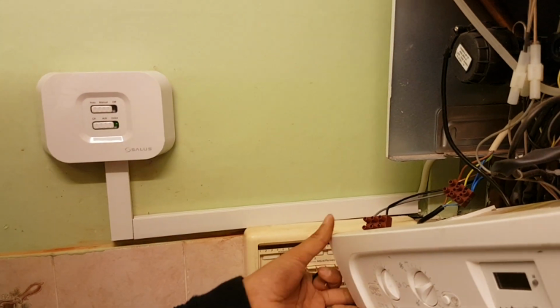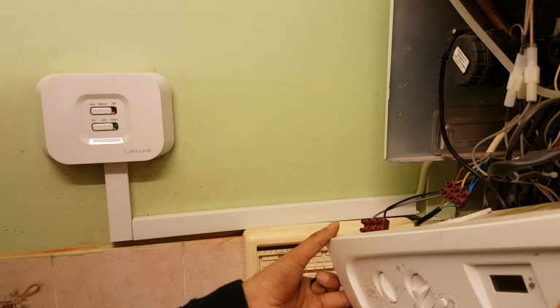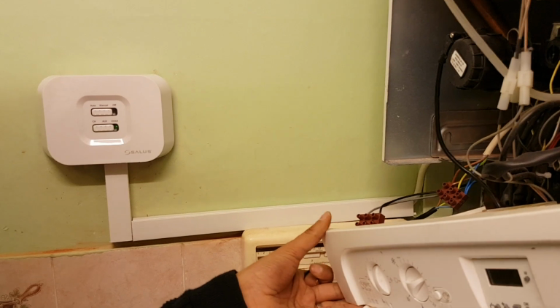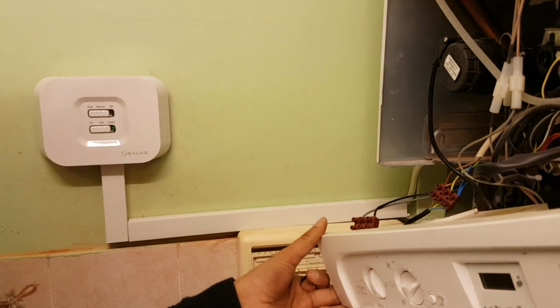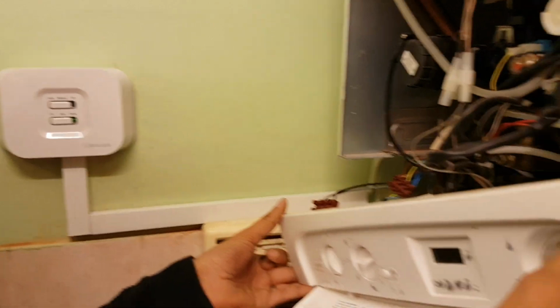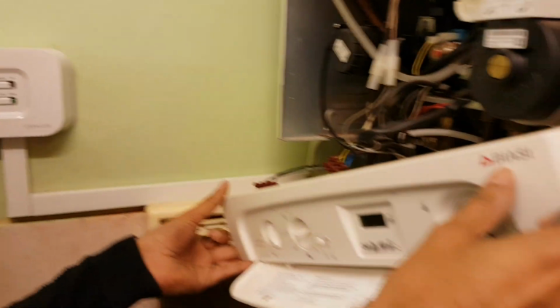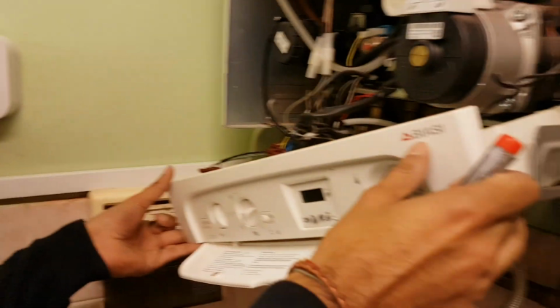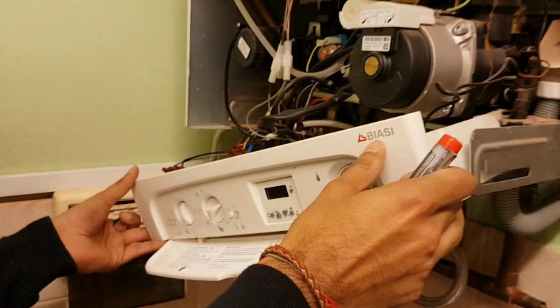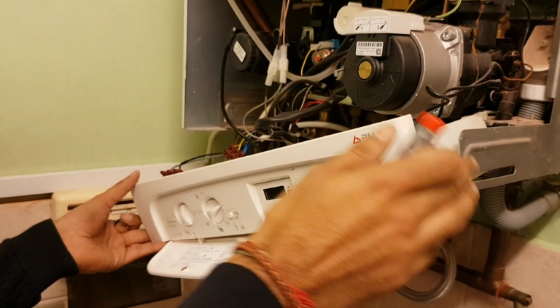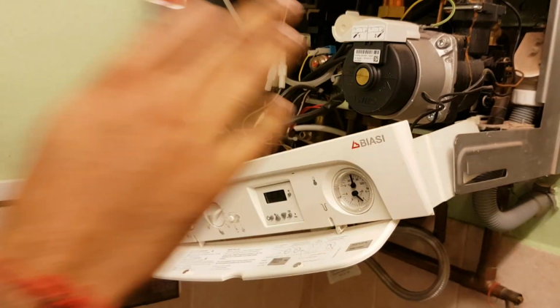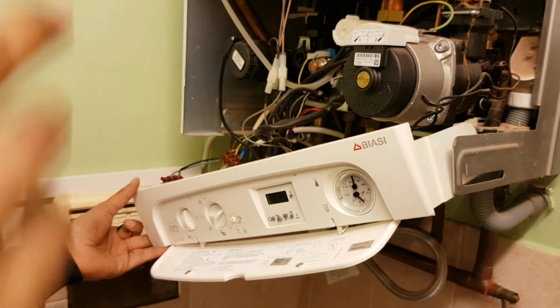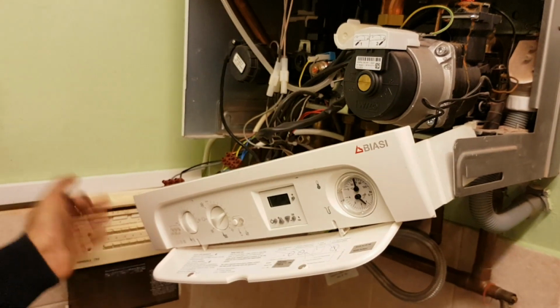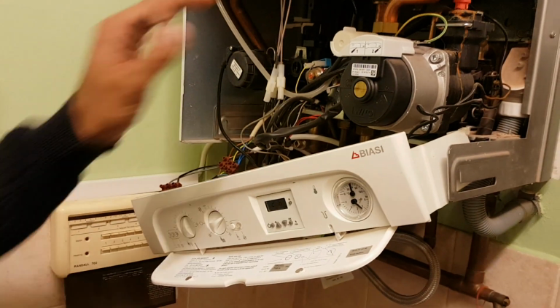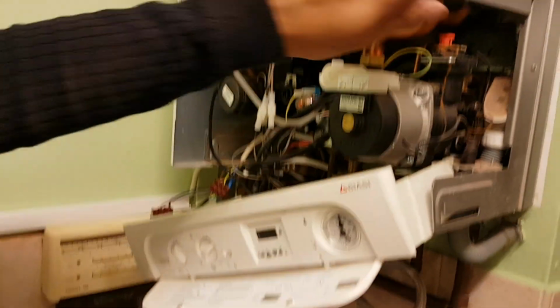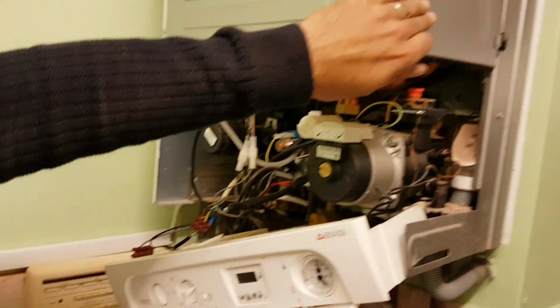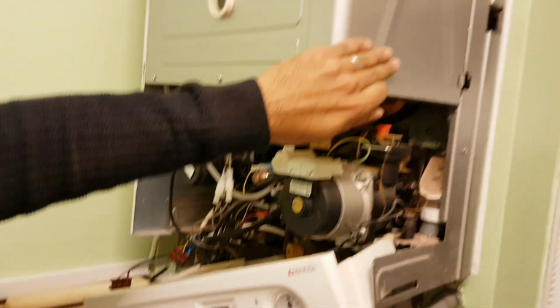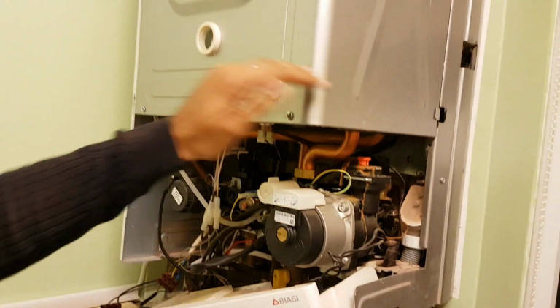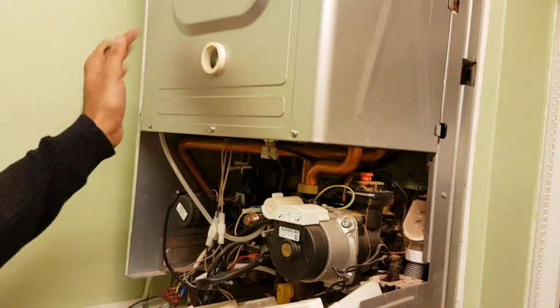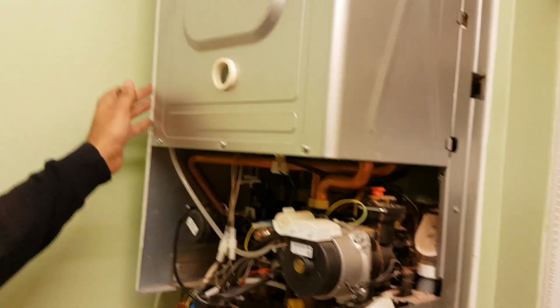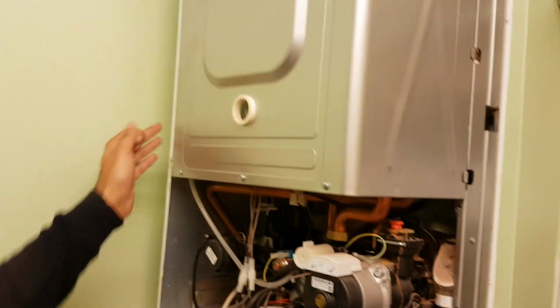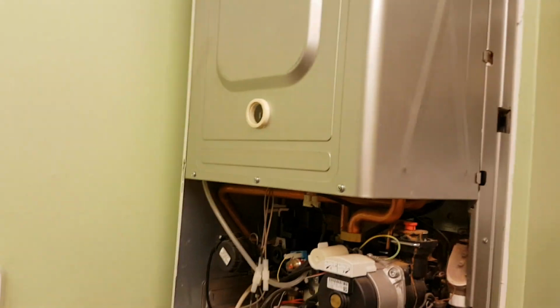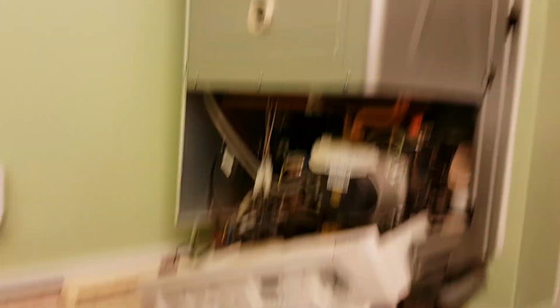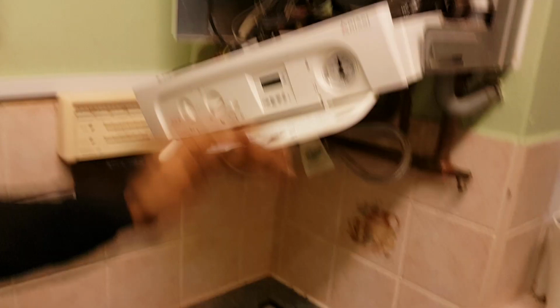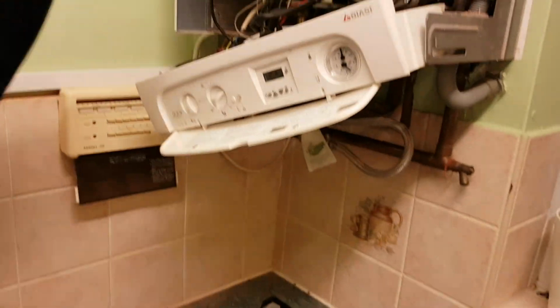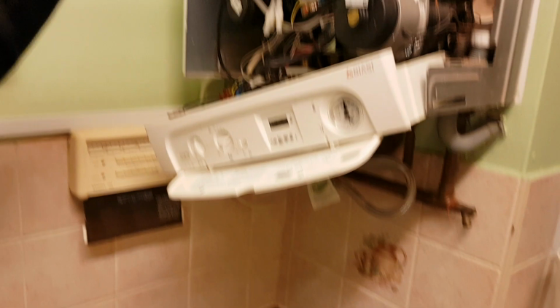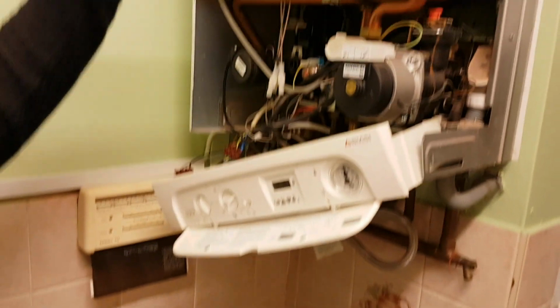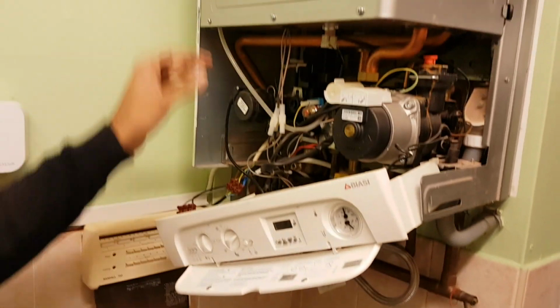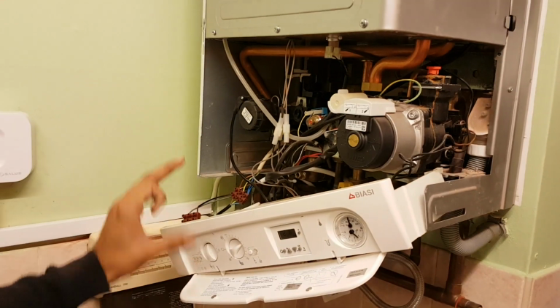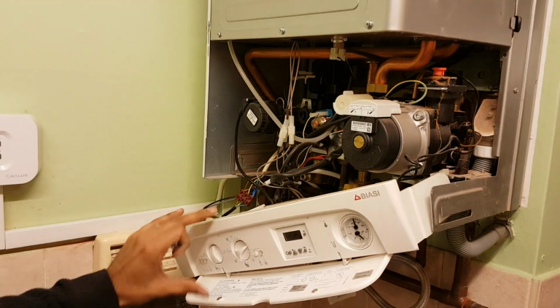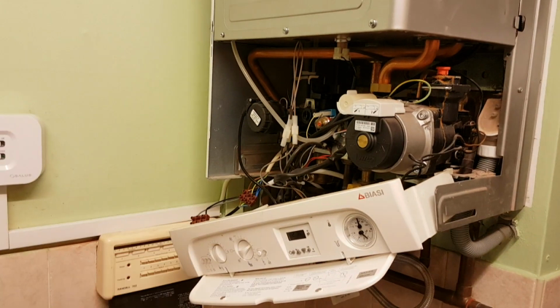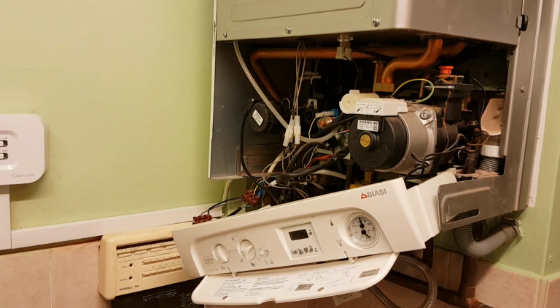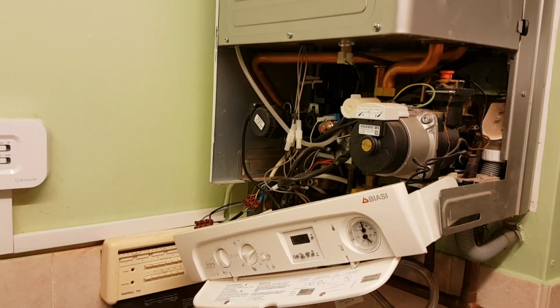And this panel comes off the boiler — simply take the side panels off and then the top panel — and simply just connect it back in.